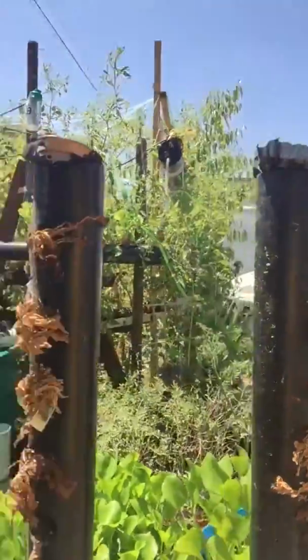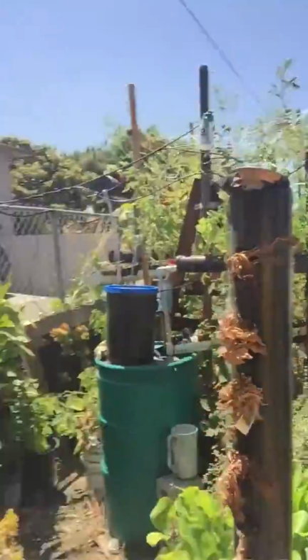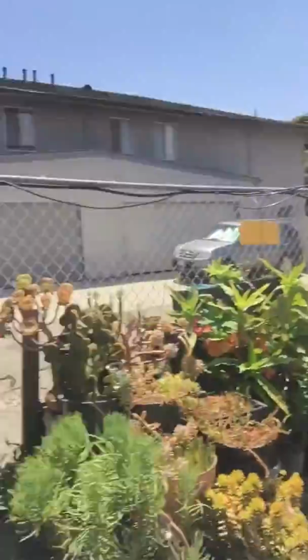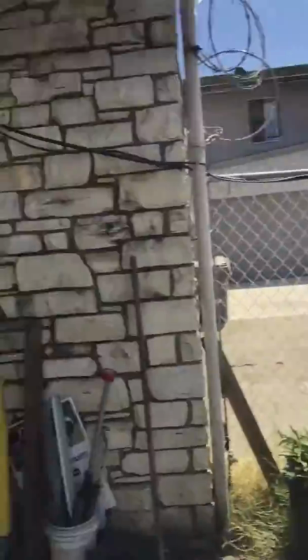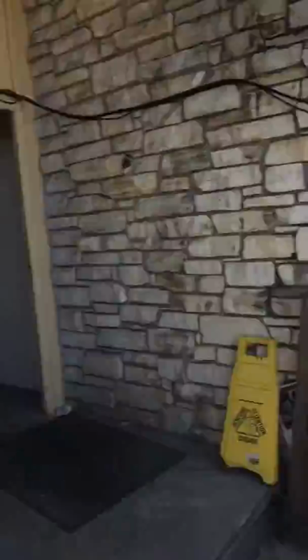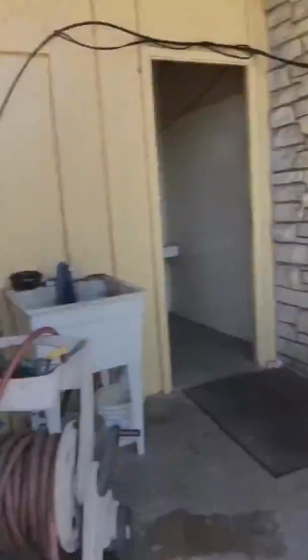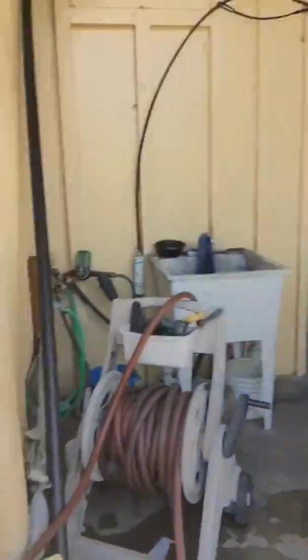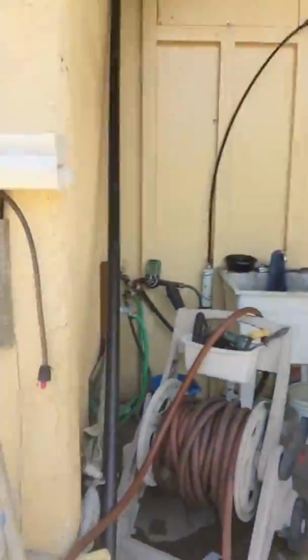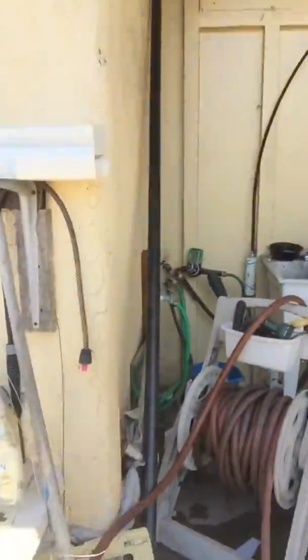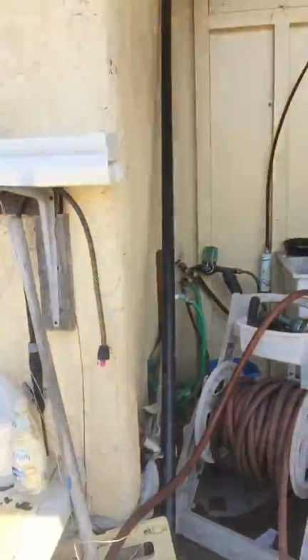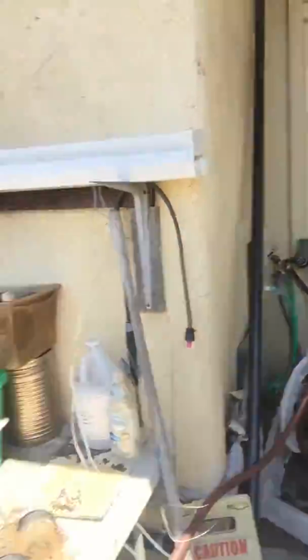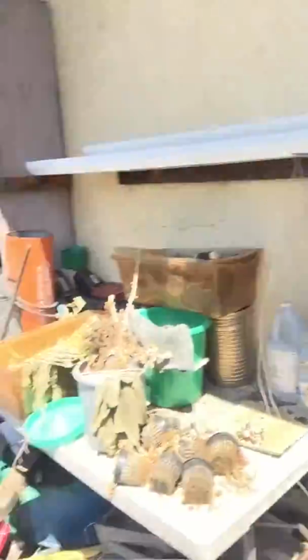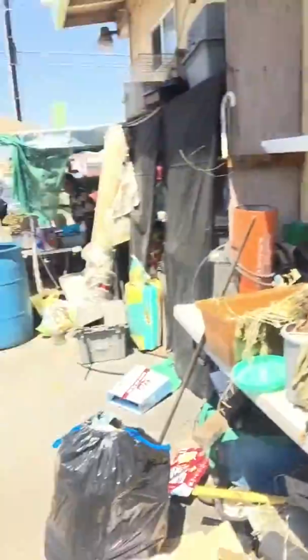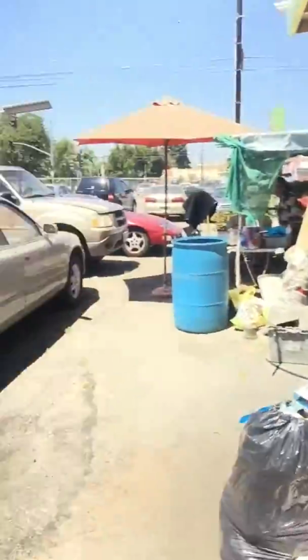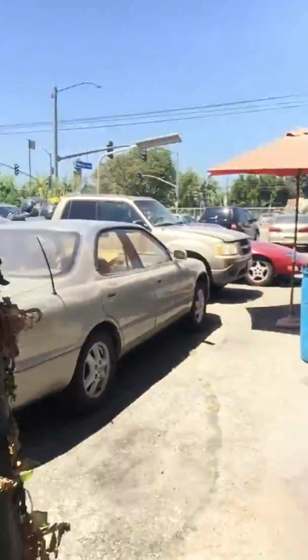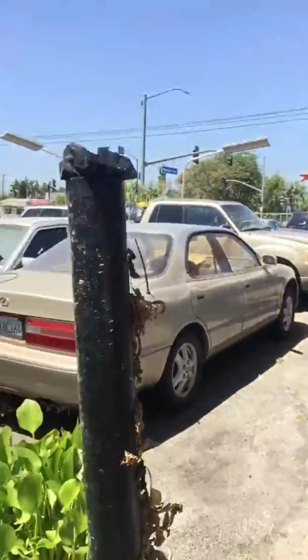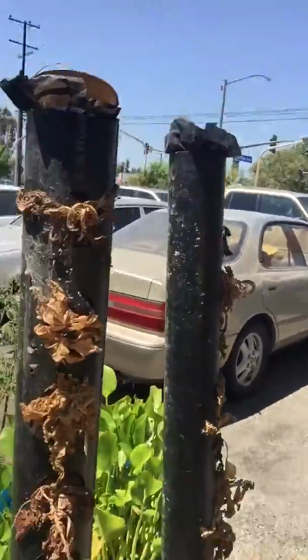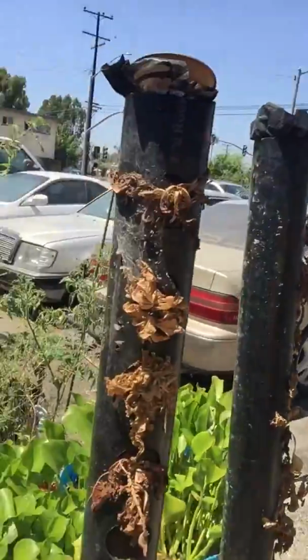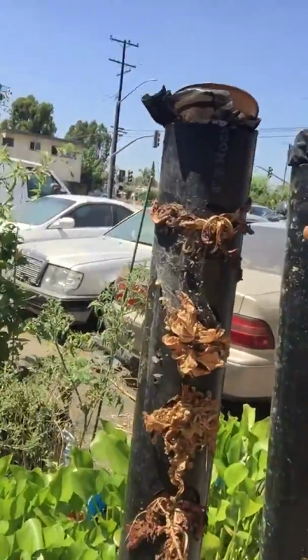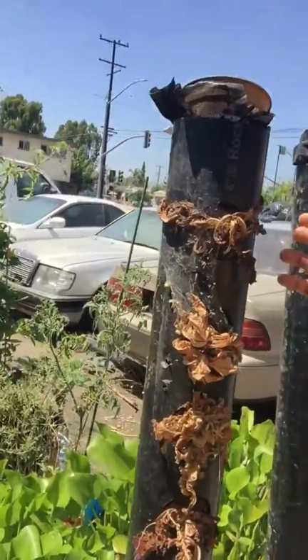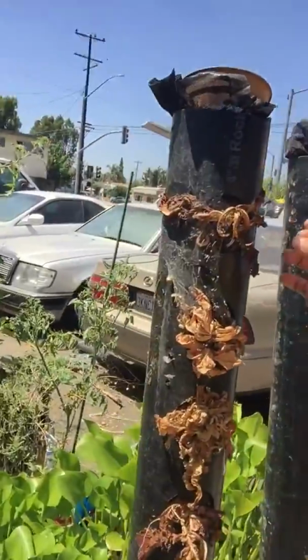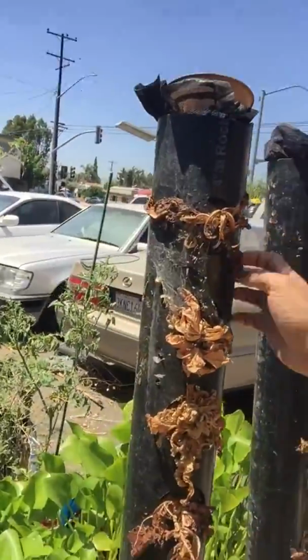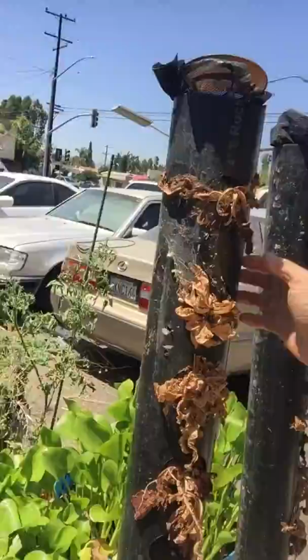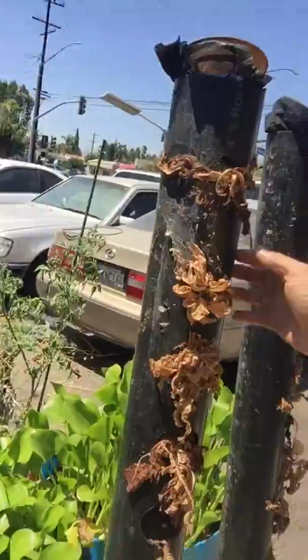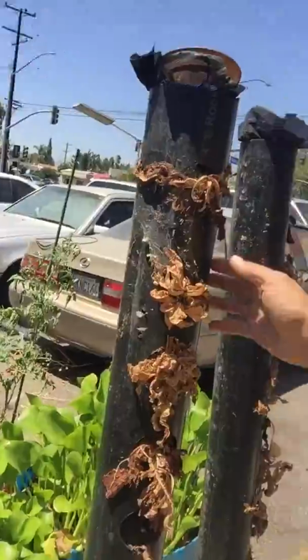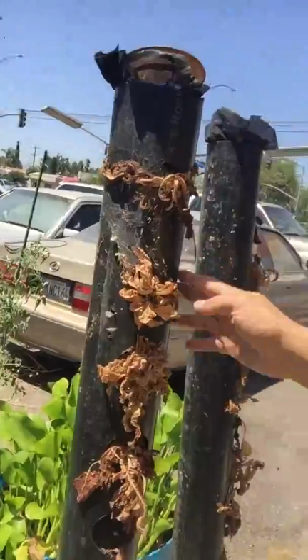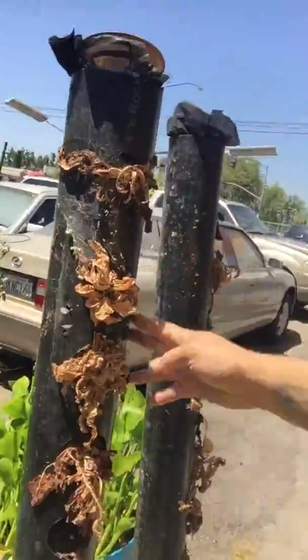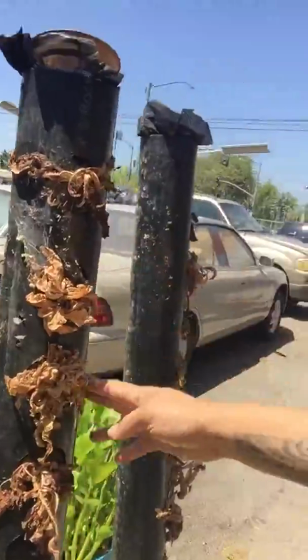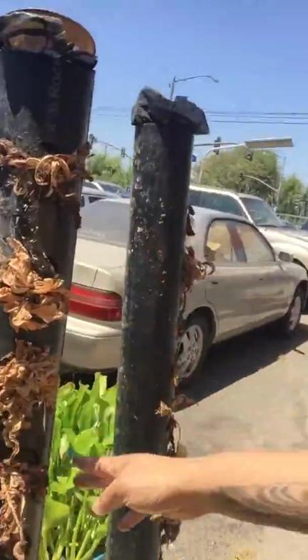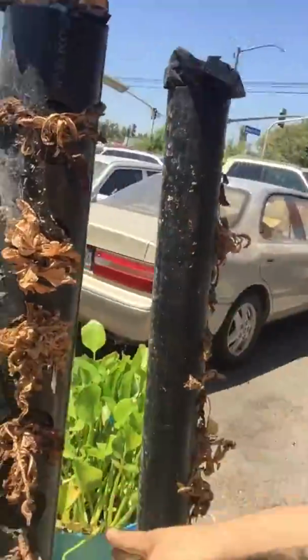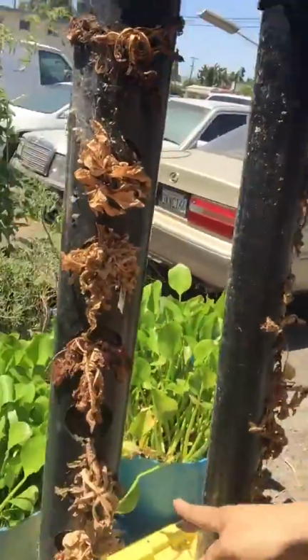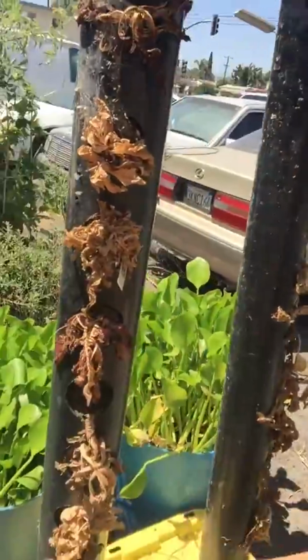We wanted filtered water, and this just needed a pump.